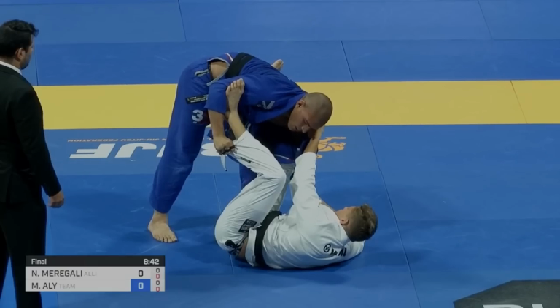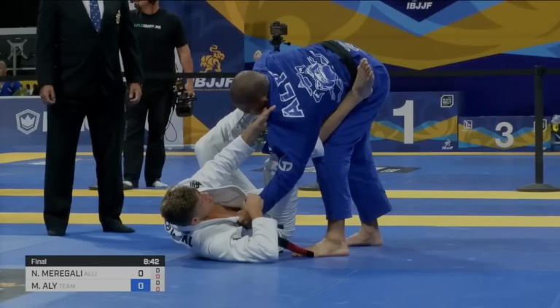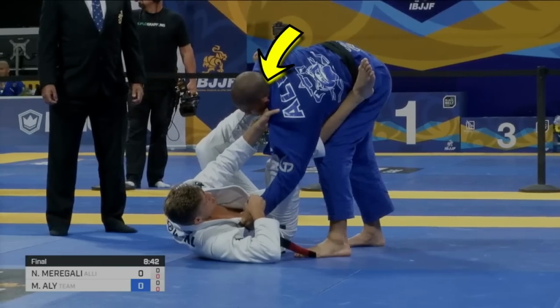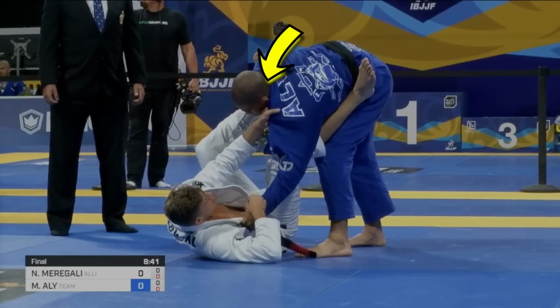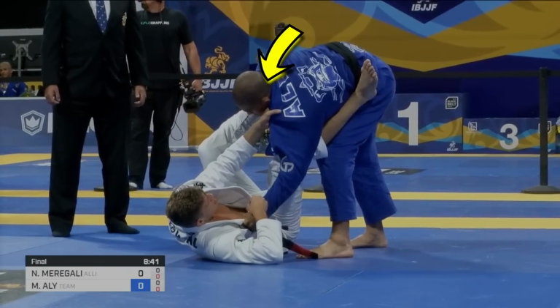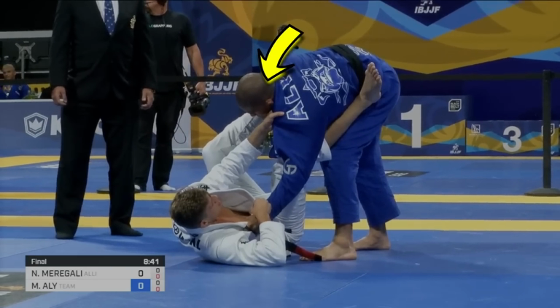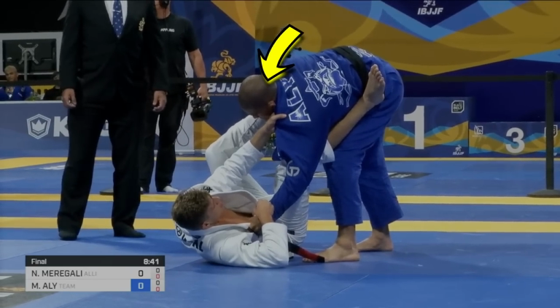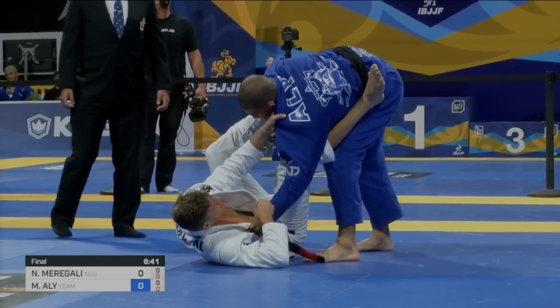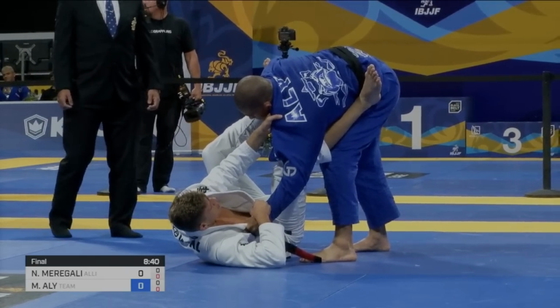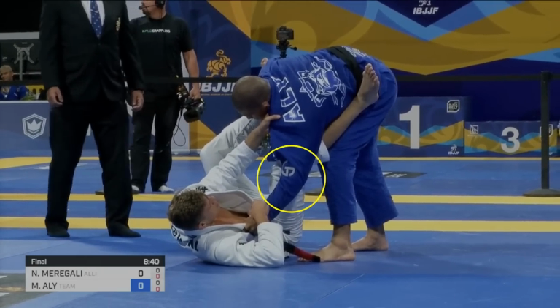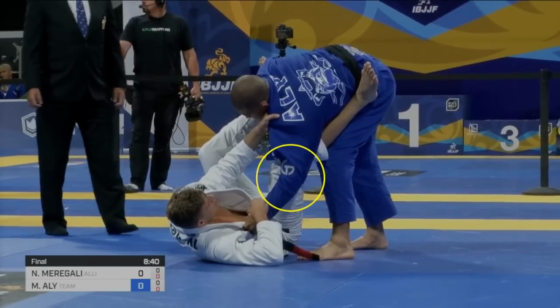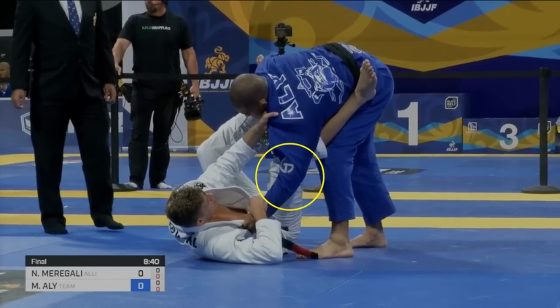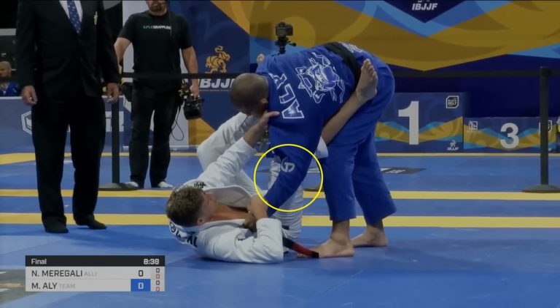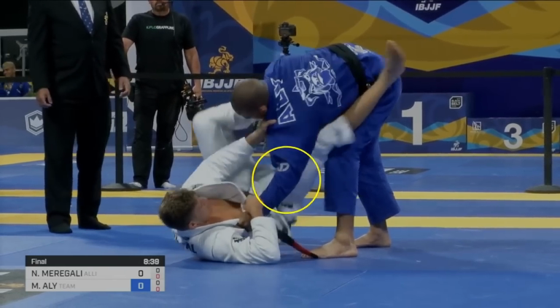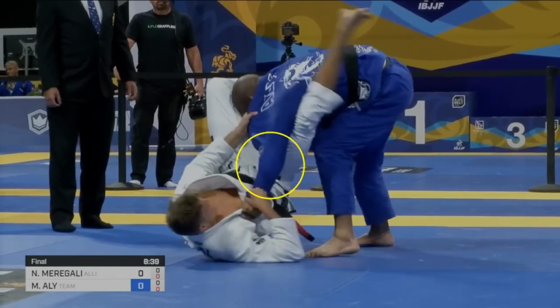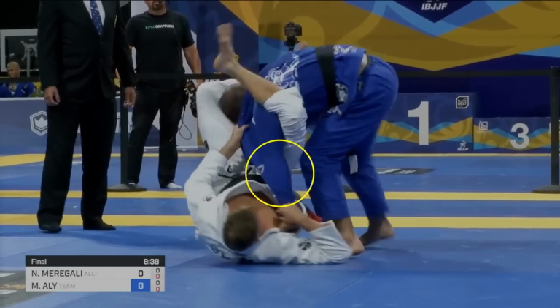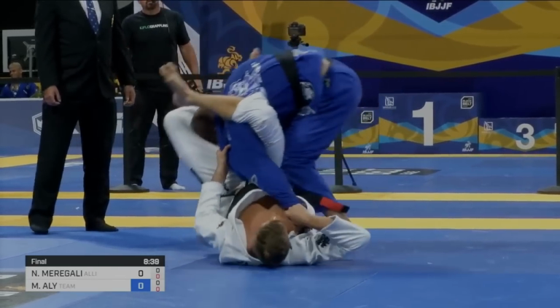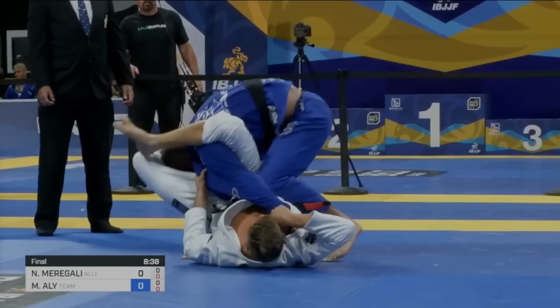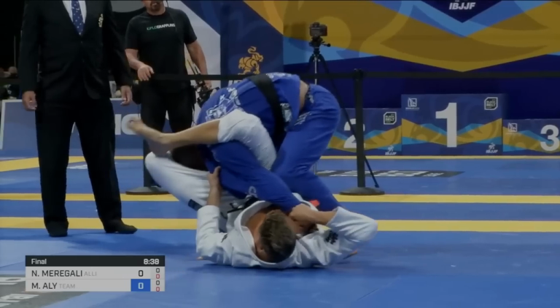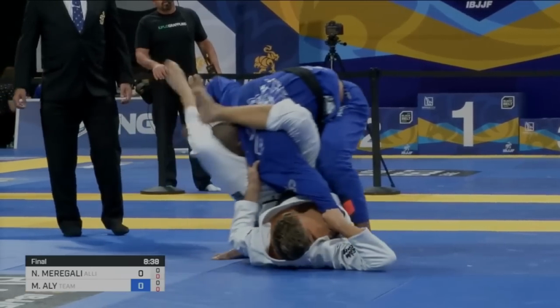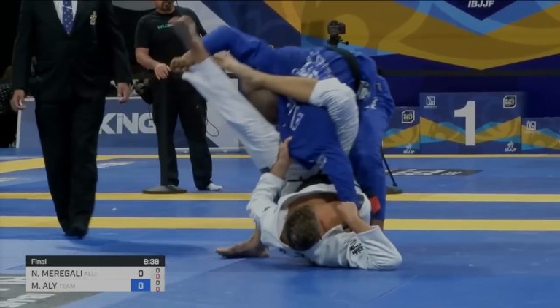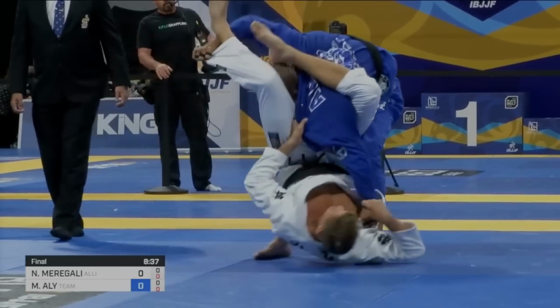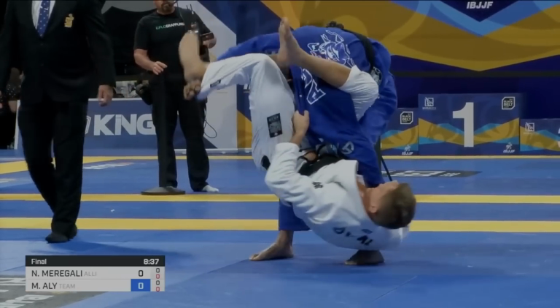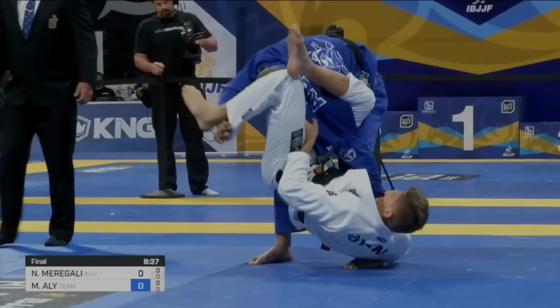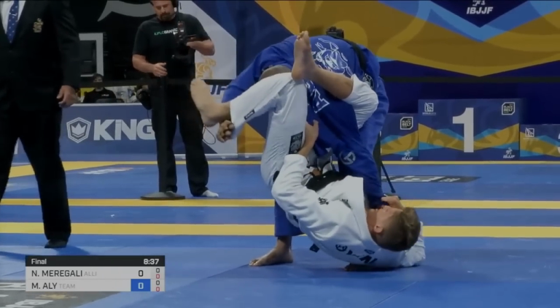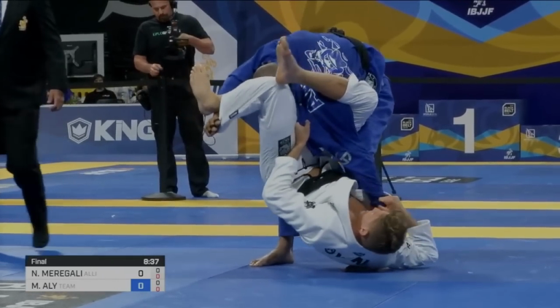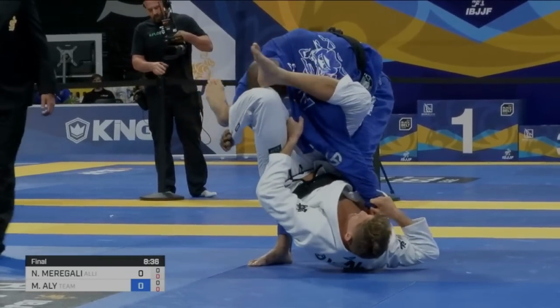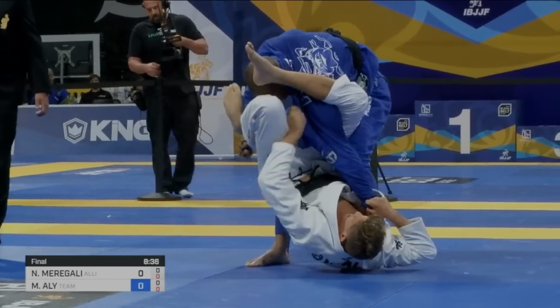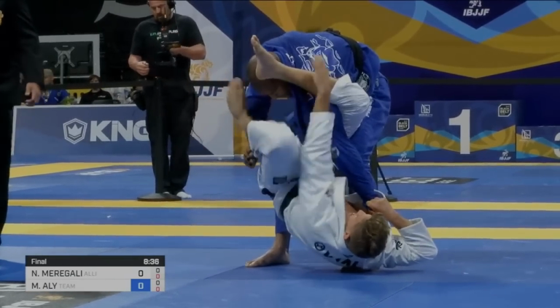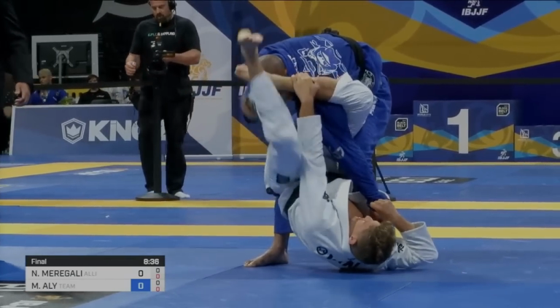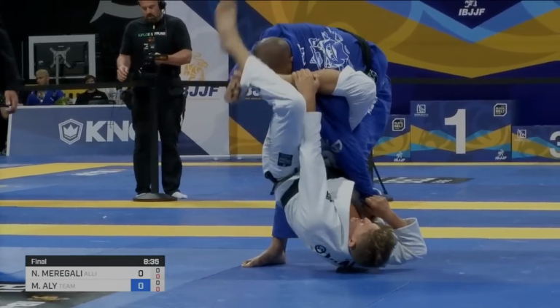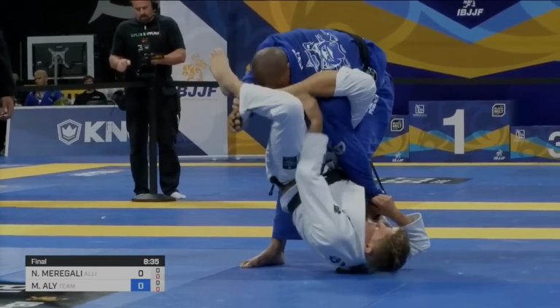Notice Ali's posture here, and notice how his left elbow is already inside the guard. This is a really good example of what you should not be doing while you're dealing with collar sleeve.